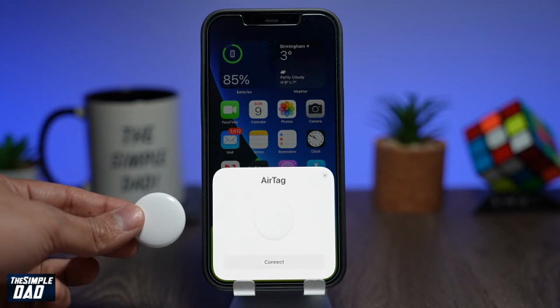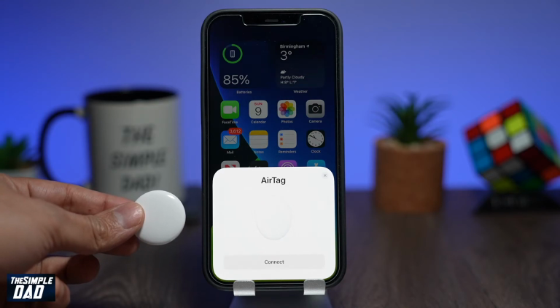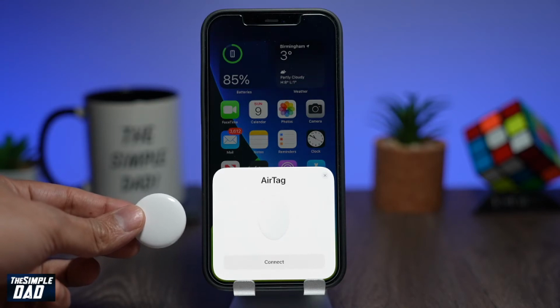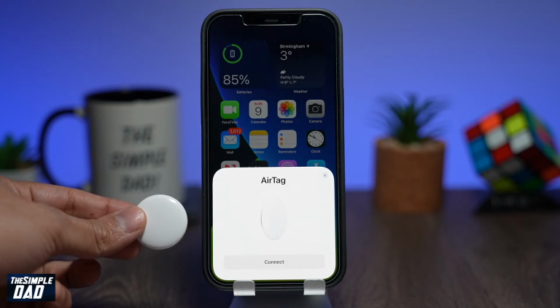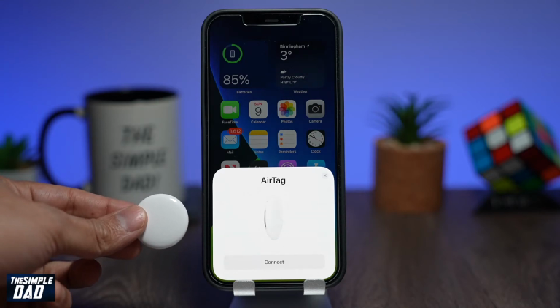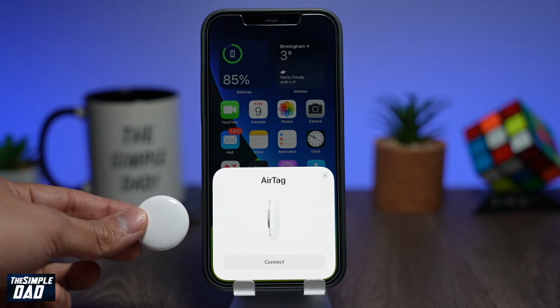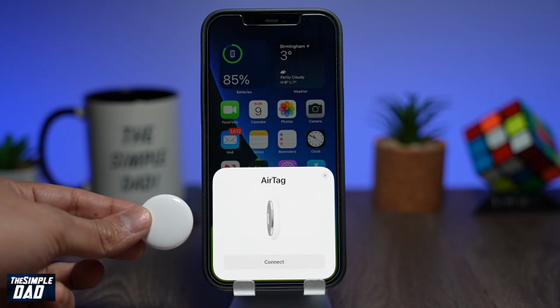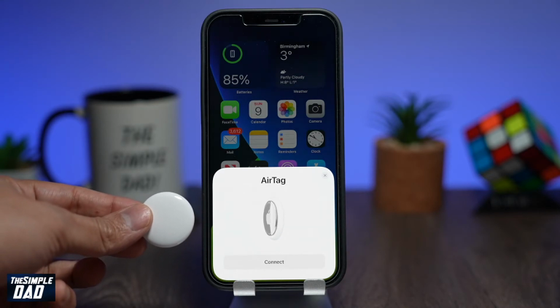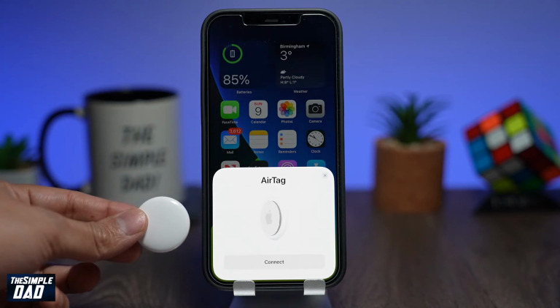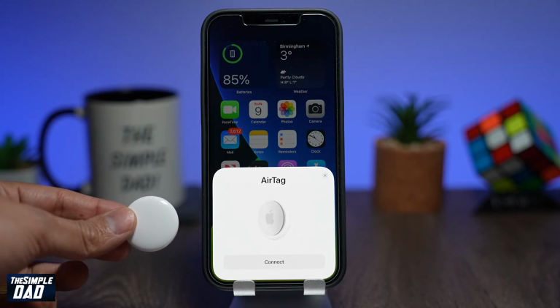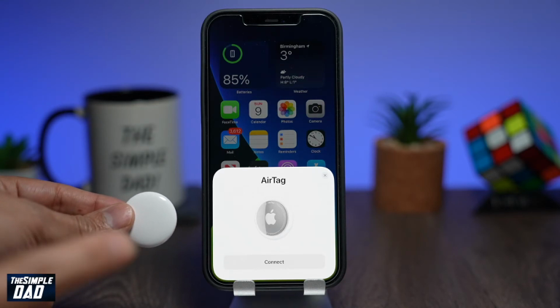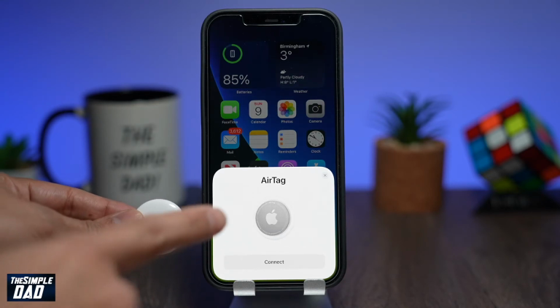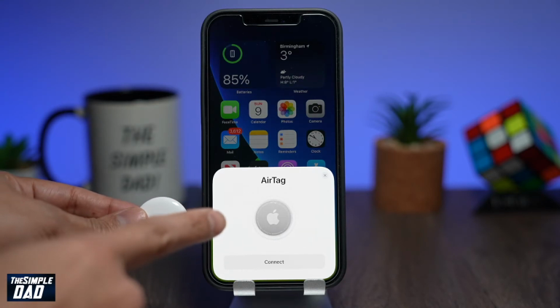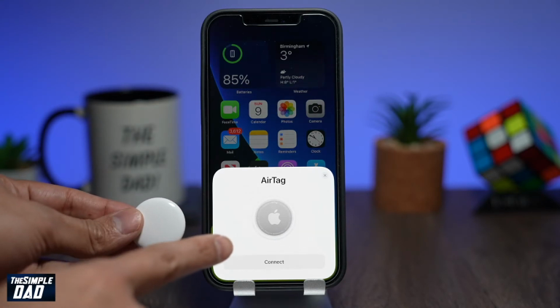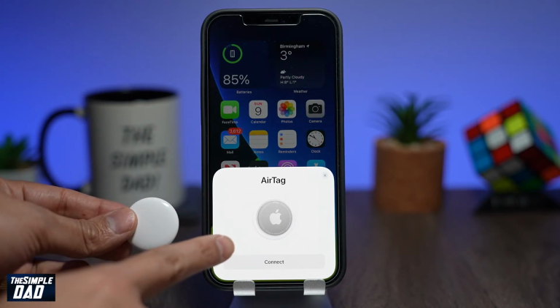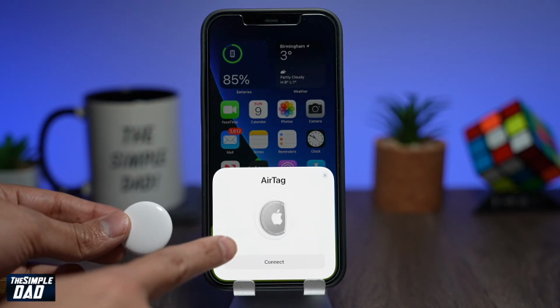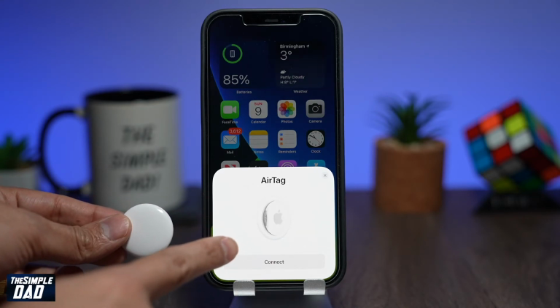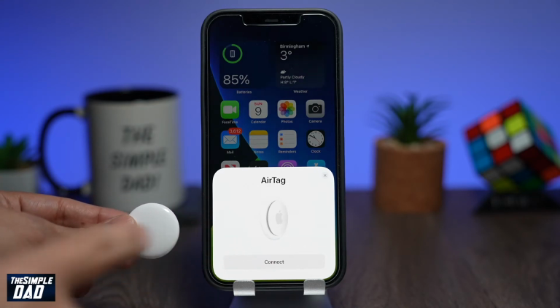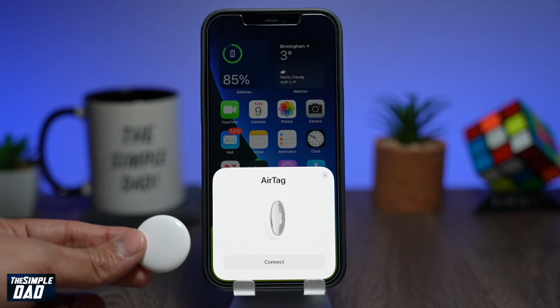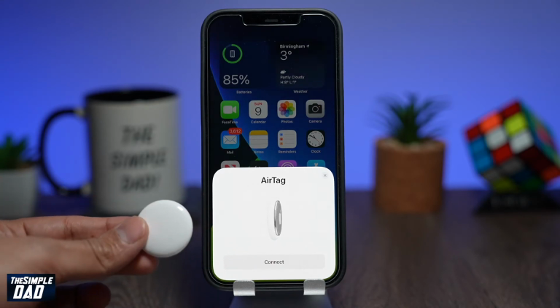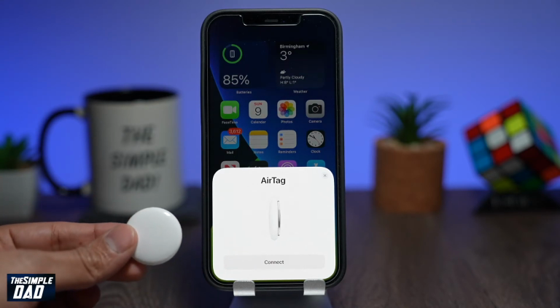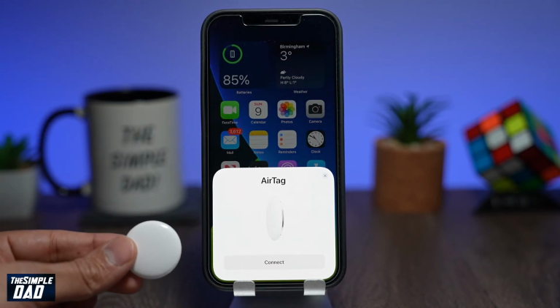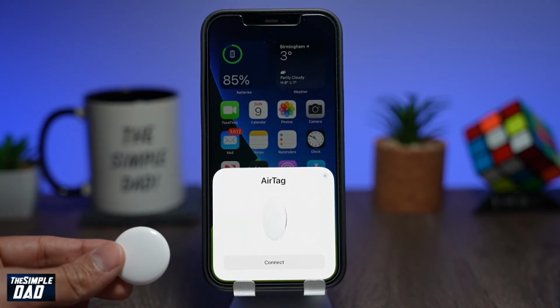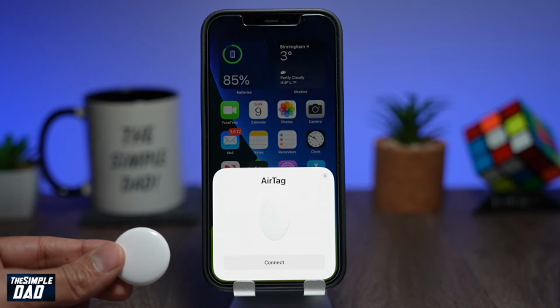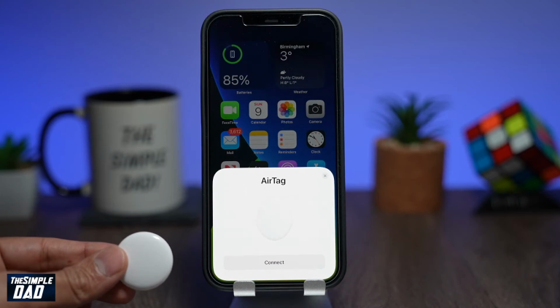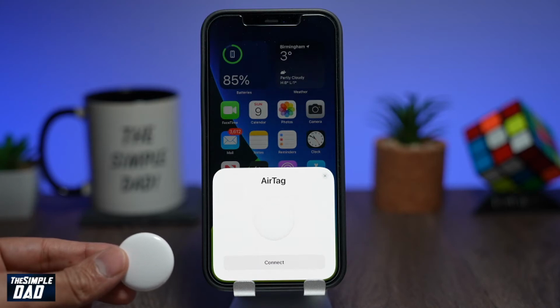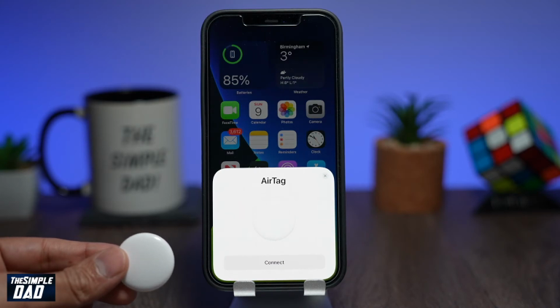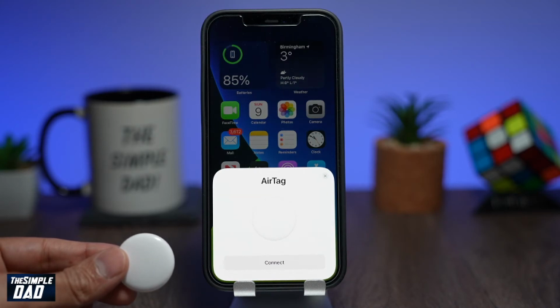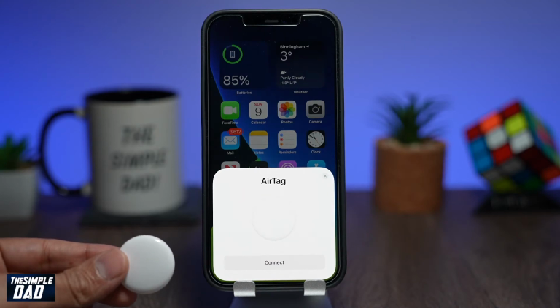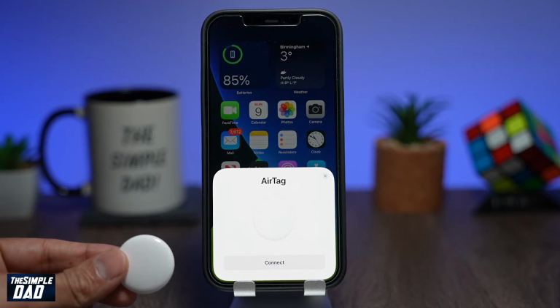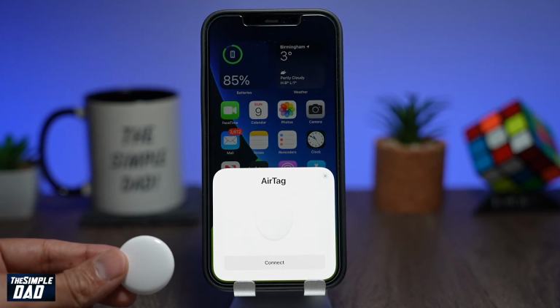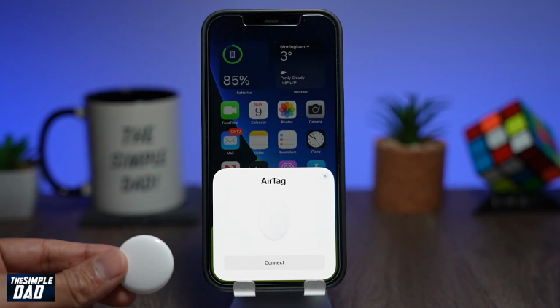Lastly, if you still don't see the pop-up, then your AirTag is faulty and you need to book an appointment with Apple to get it replaced.